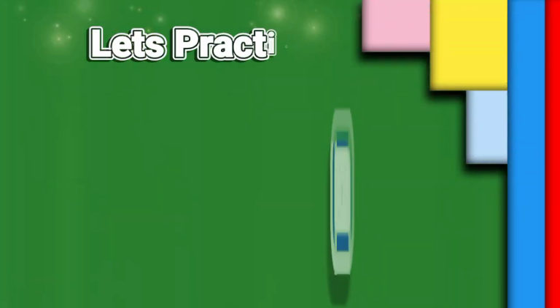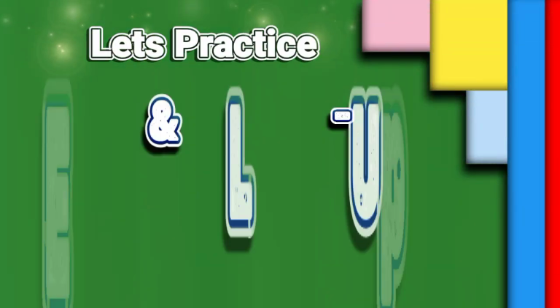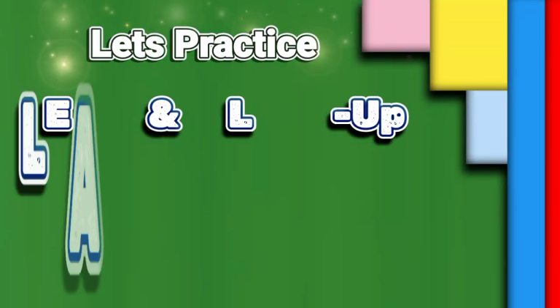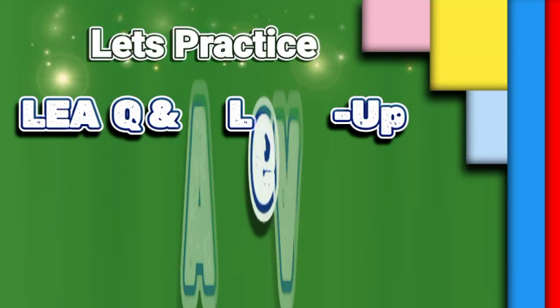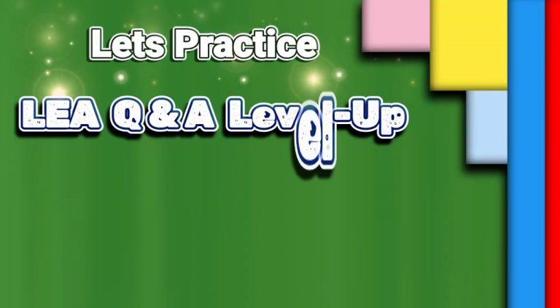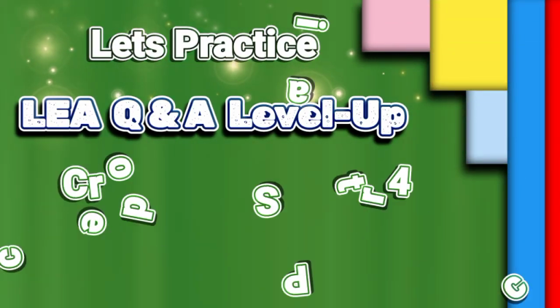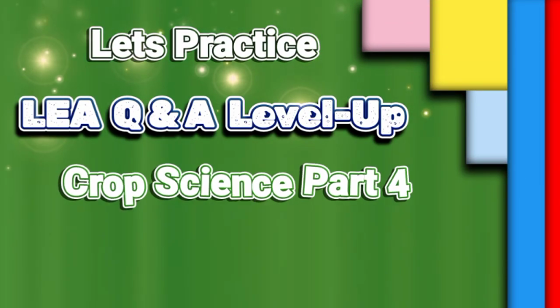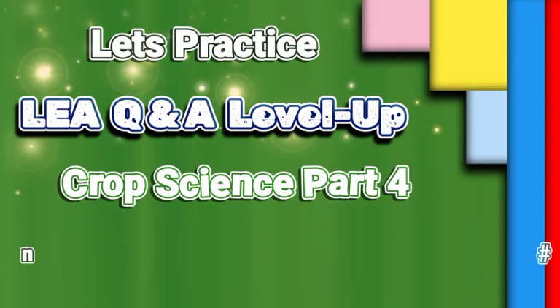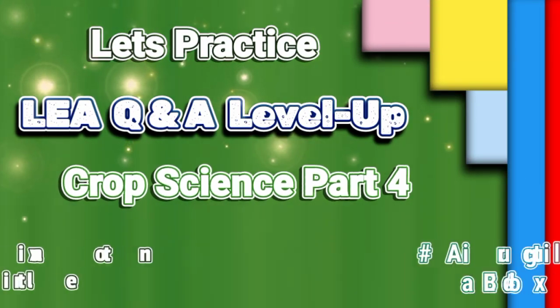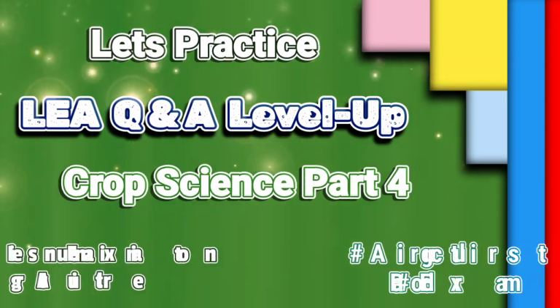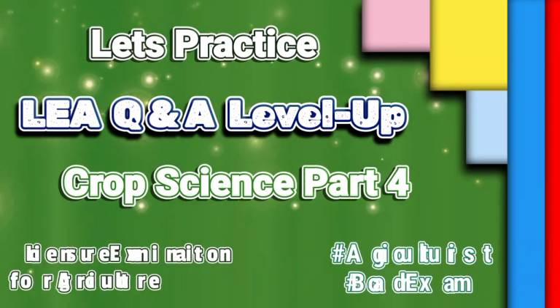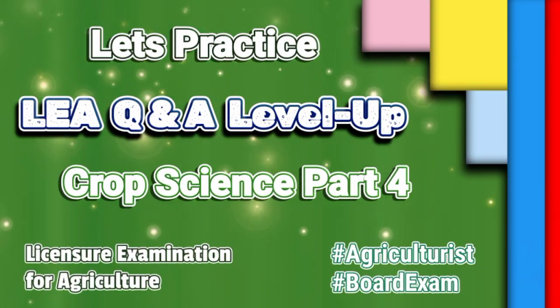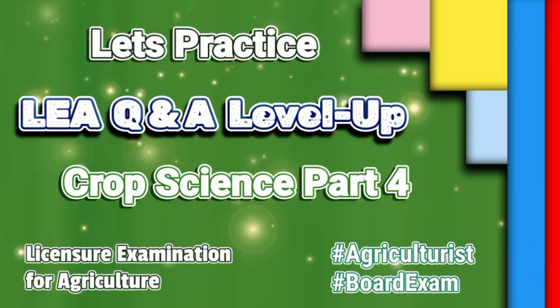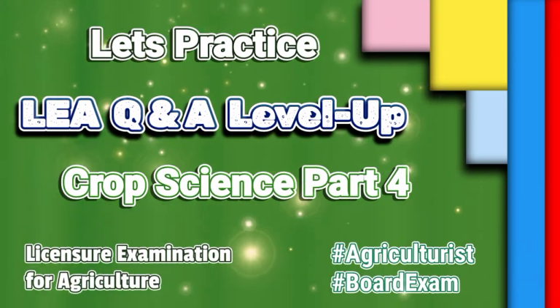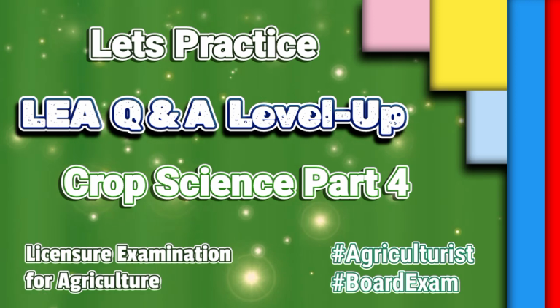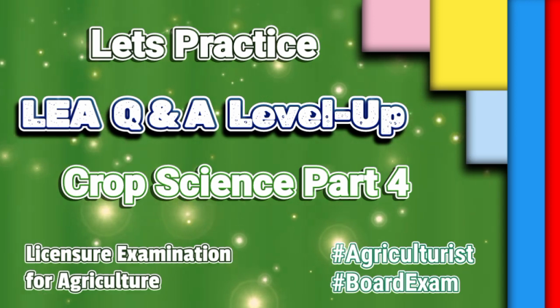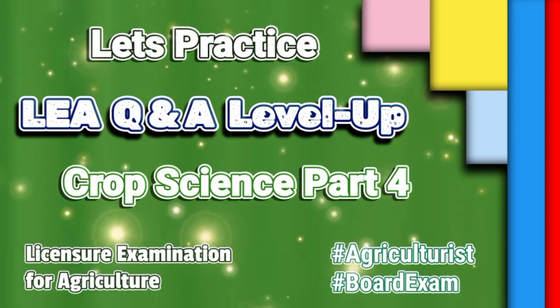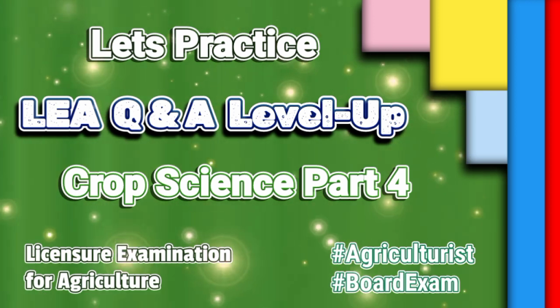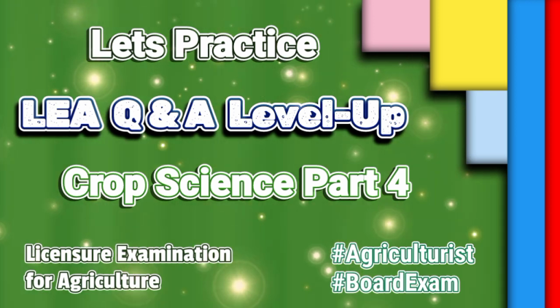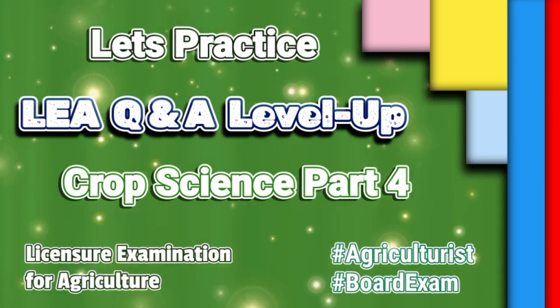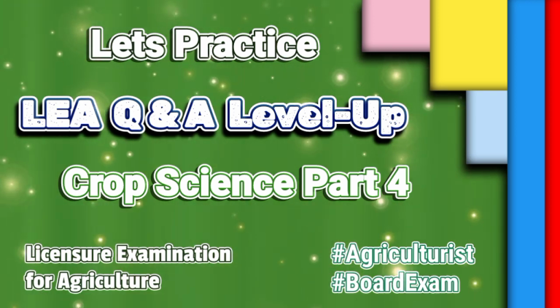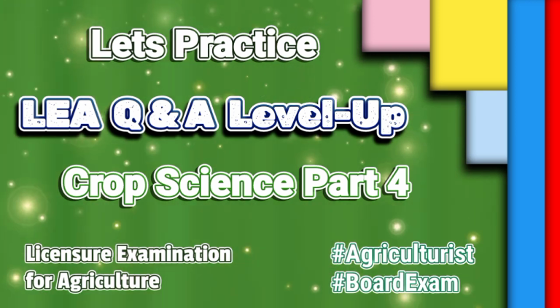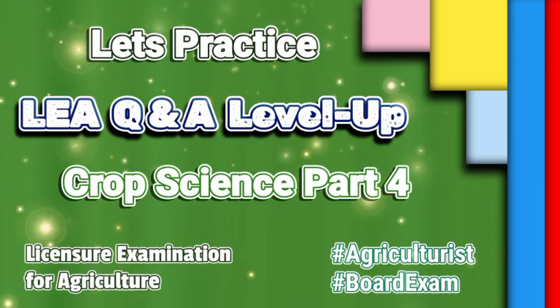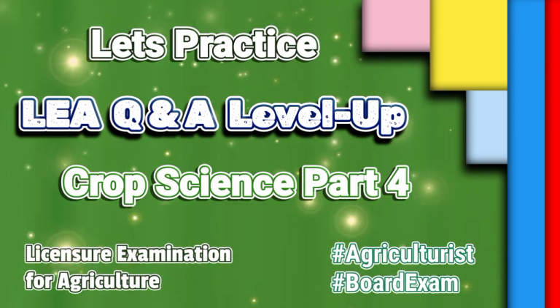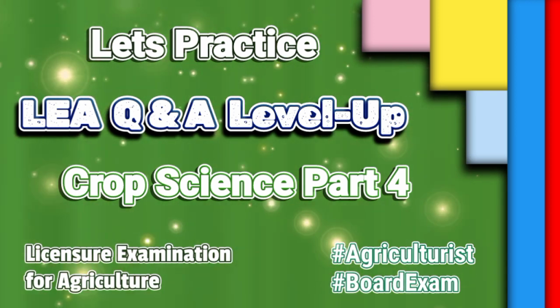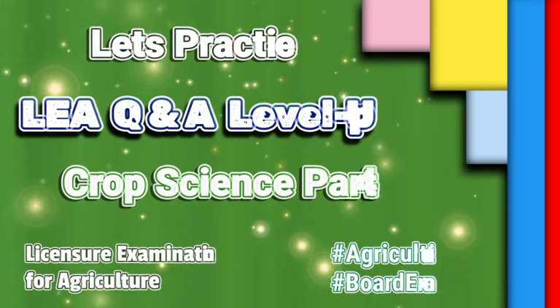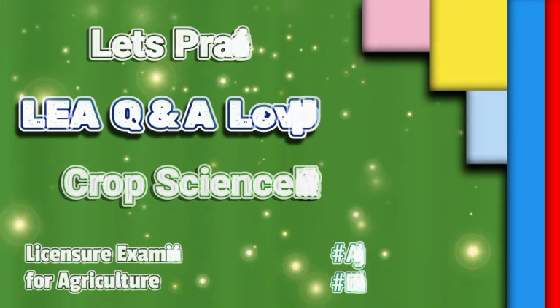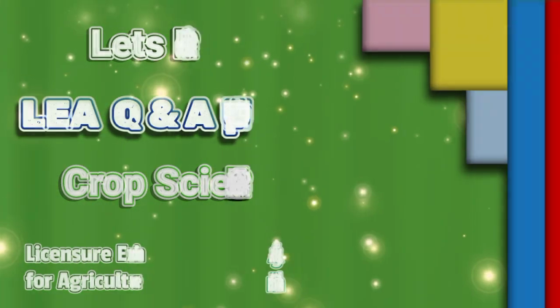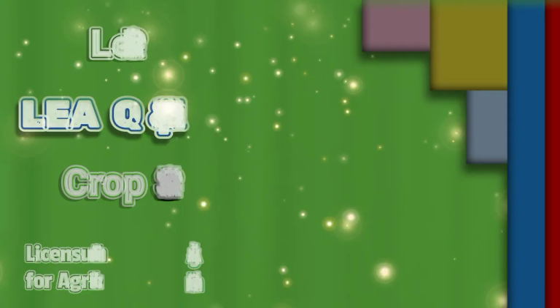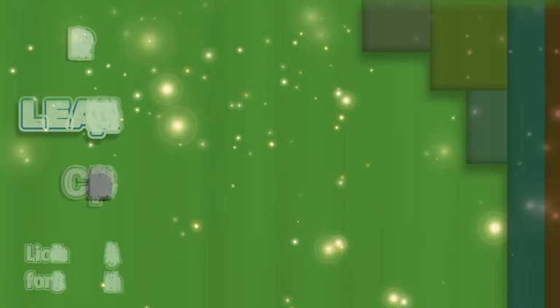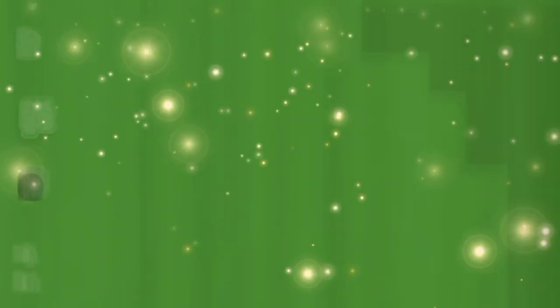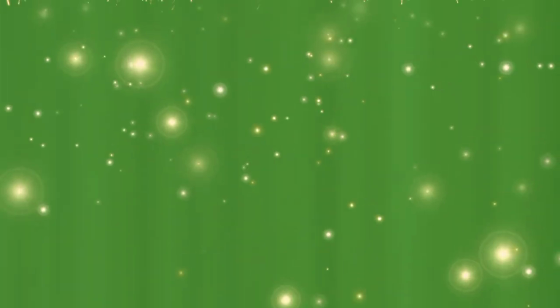Let's practice LEA Q&A Level Up — Crop Science Part 4. Here we go.